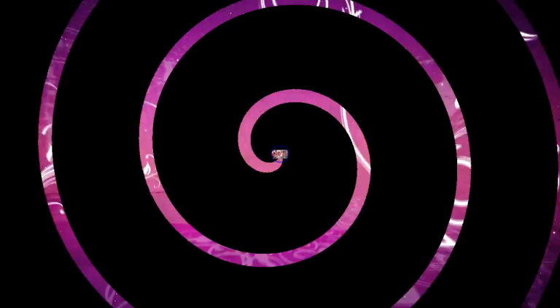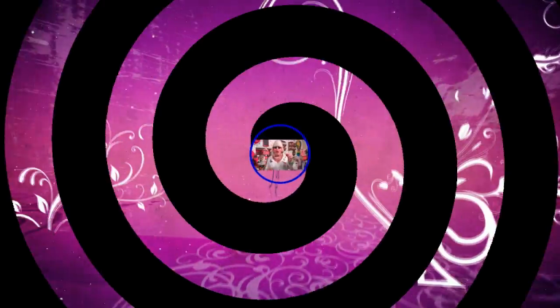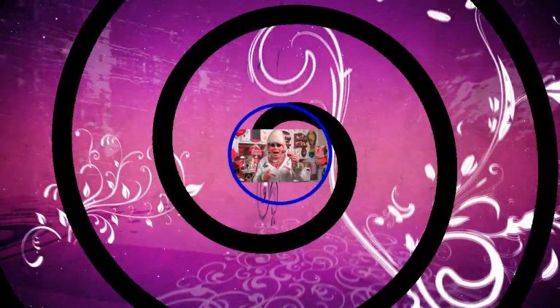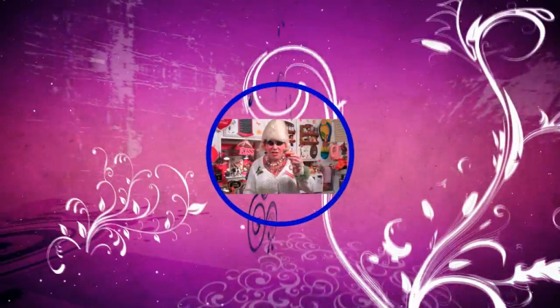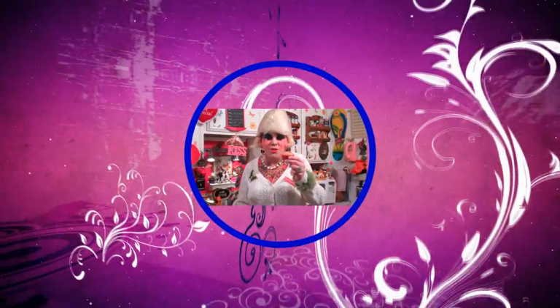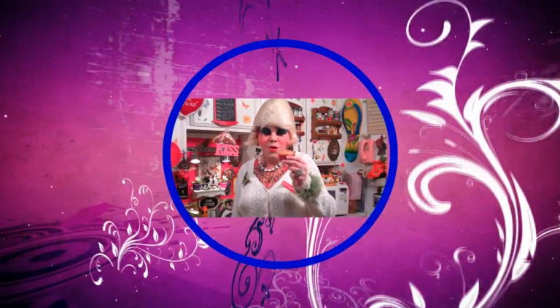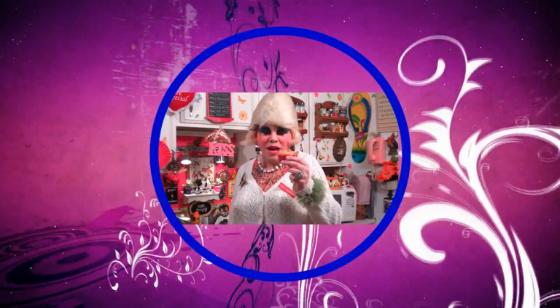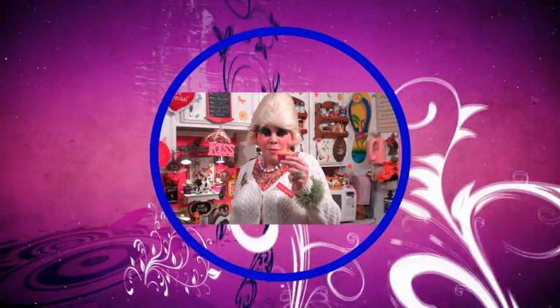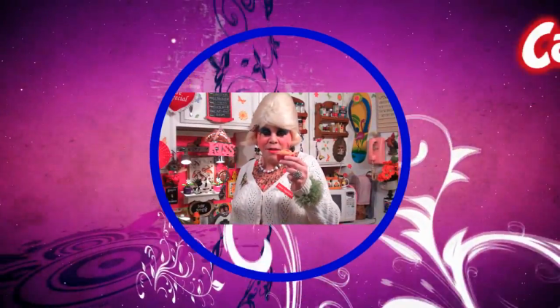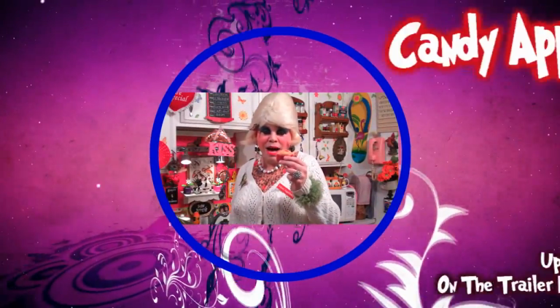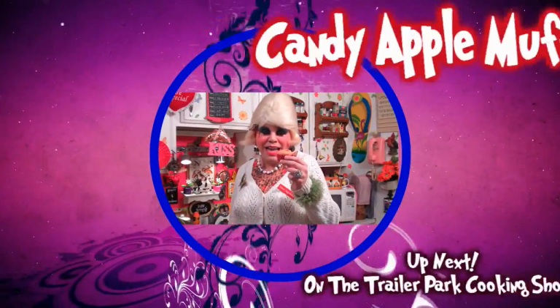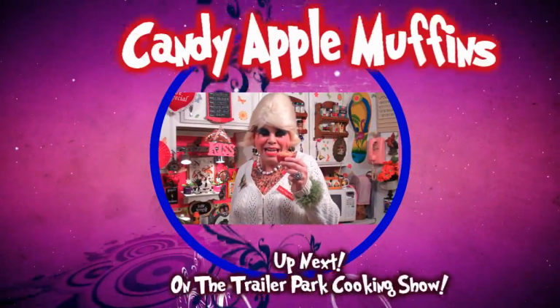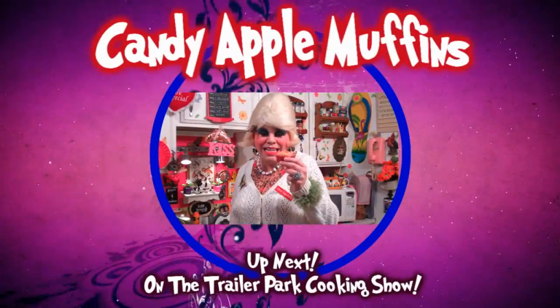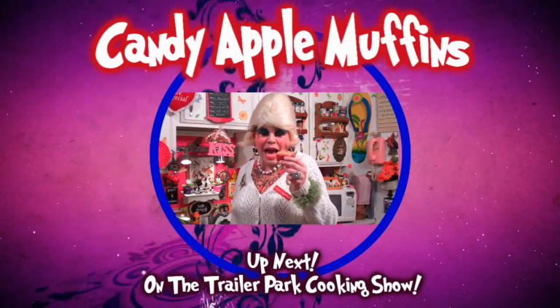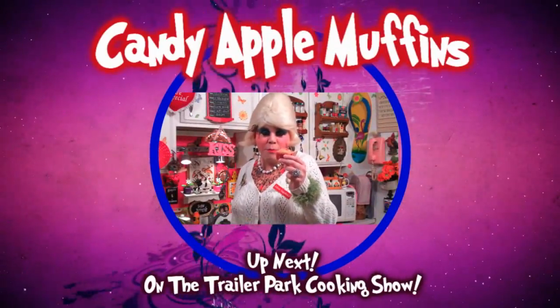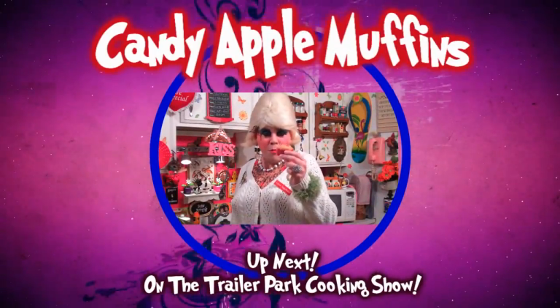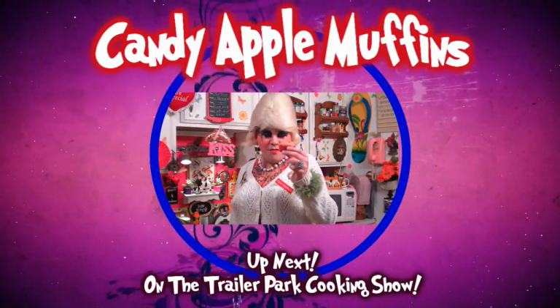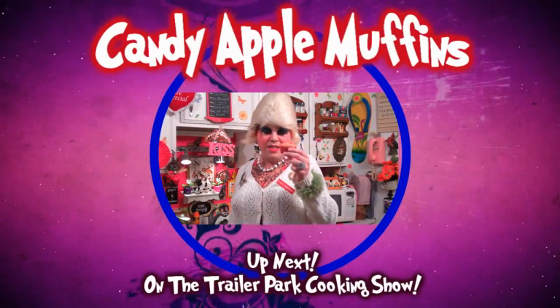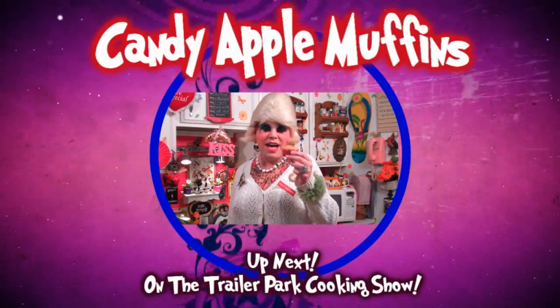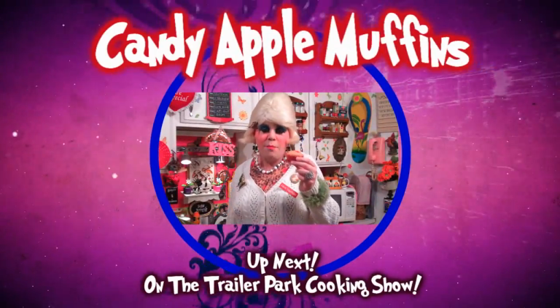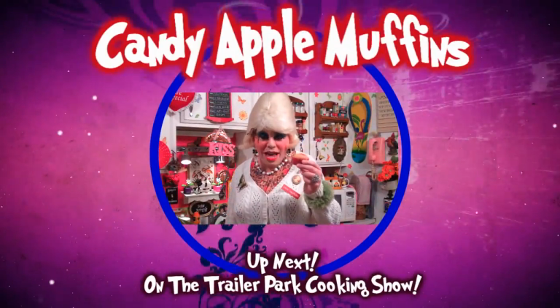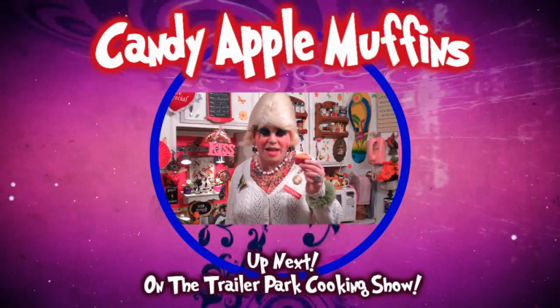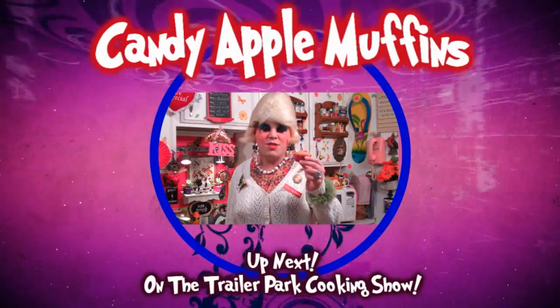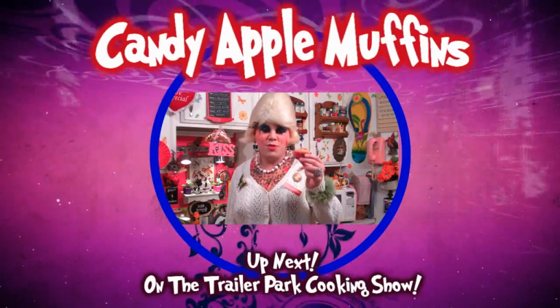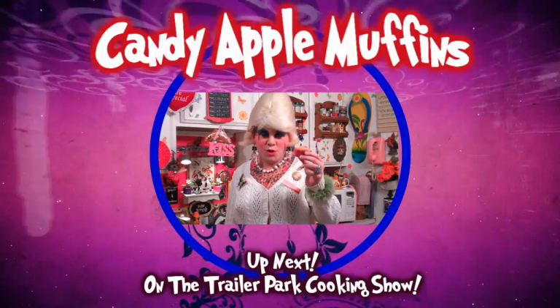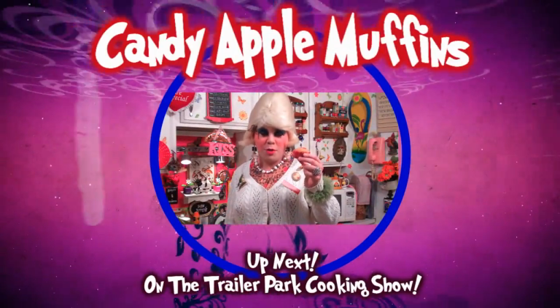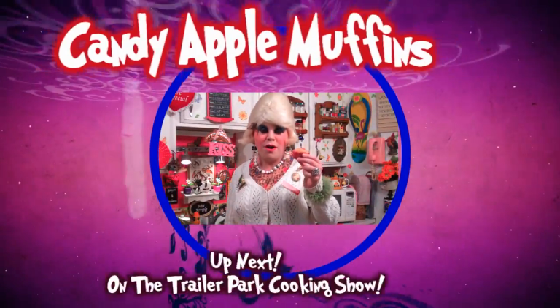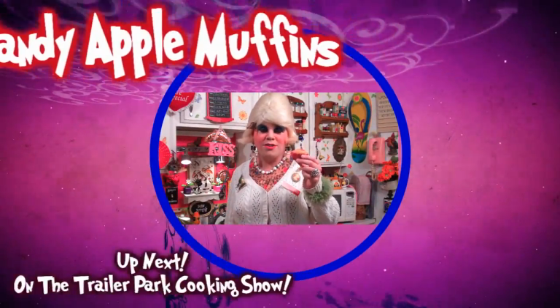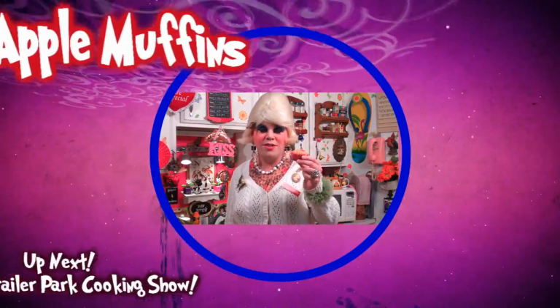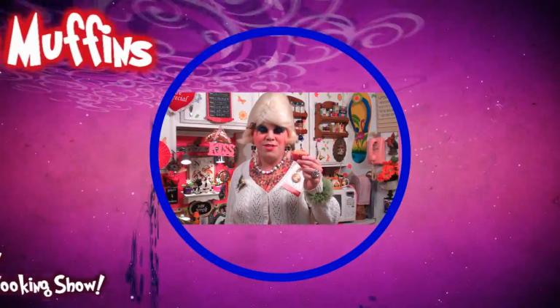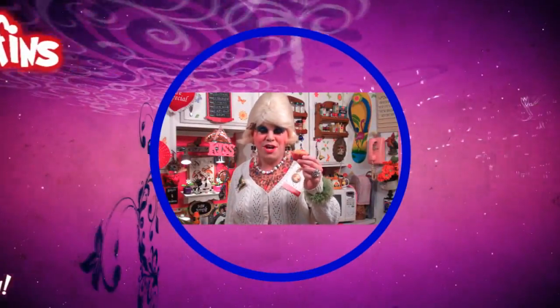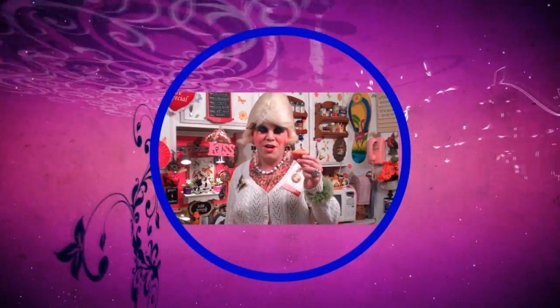I'll show you how to make my candied apple muffins, up next on the Trailer Park Cookin' Show.